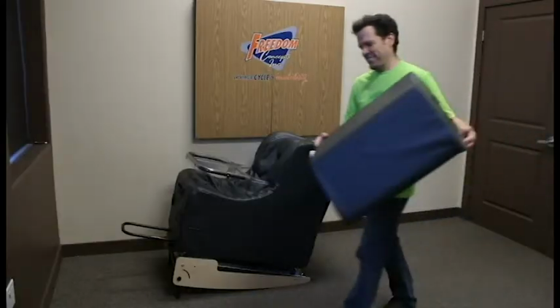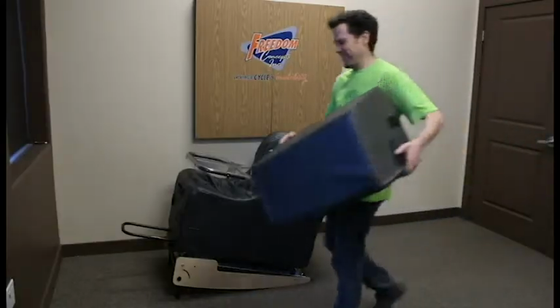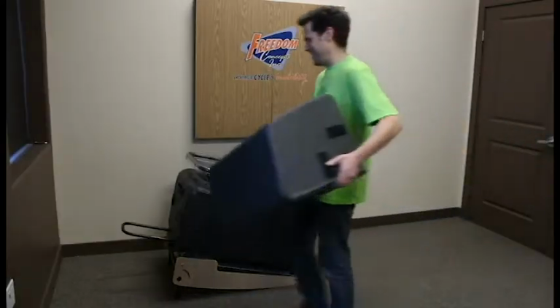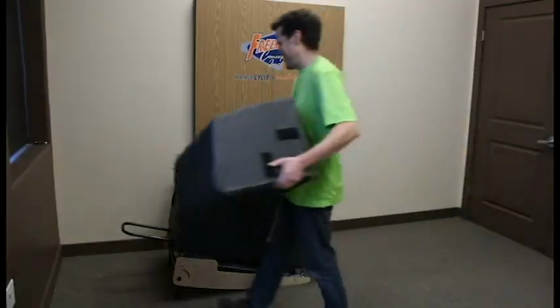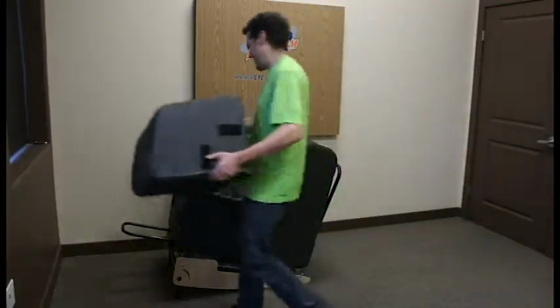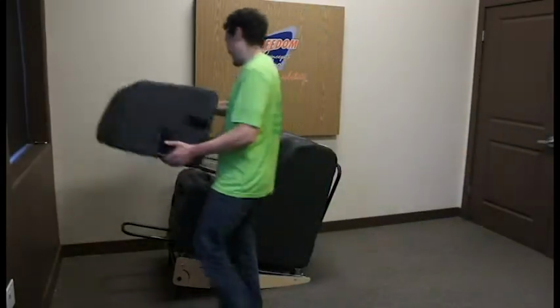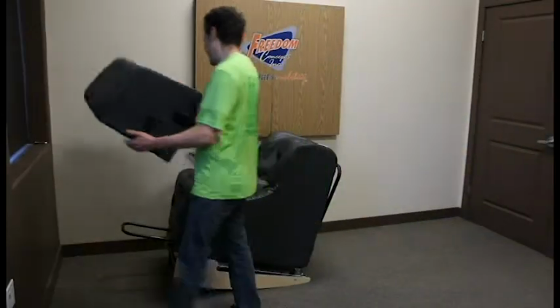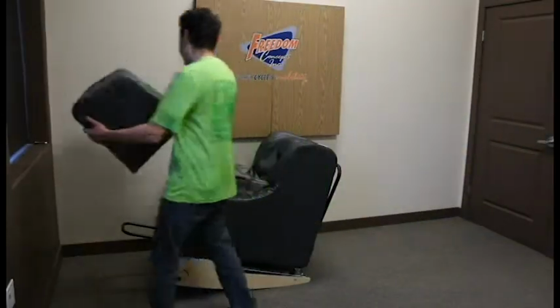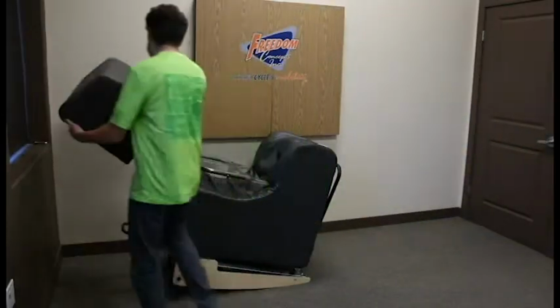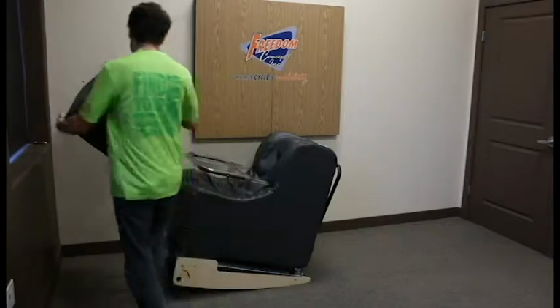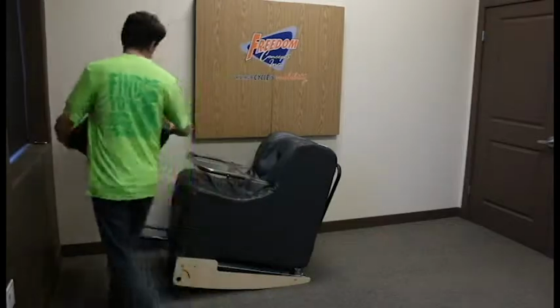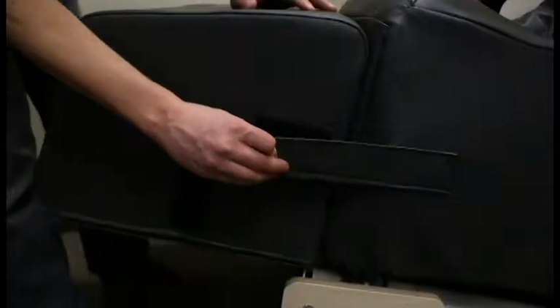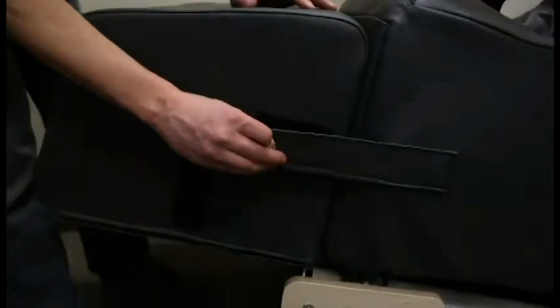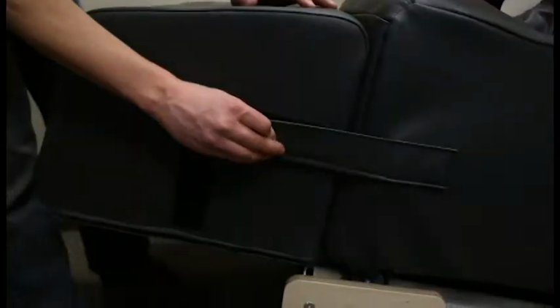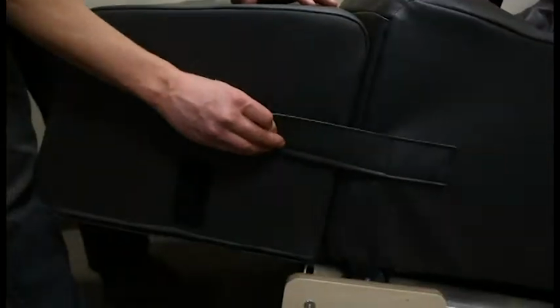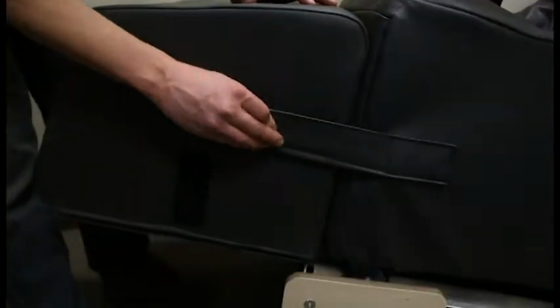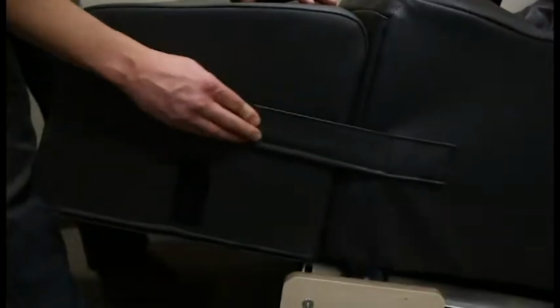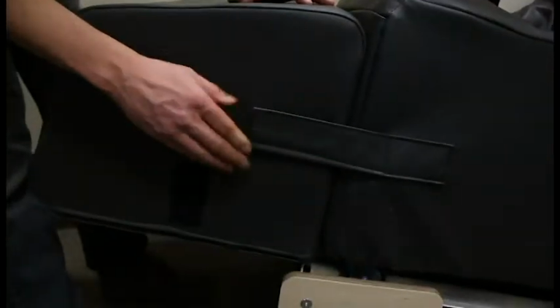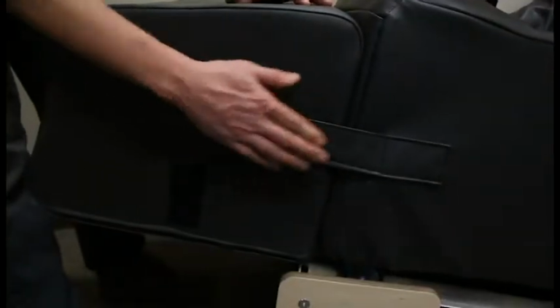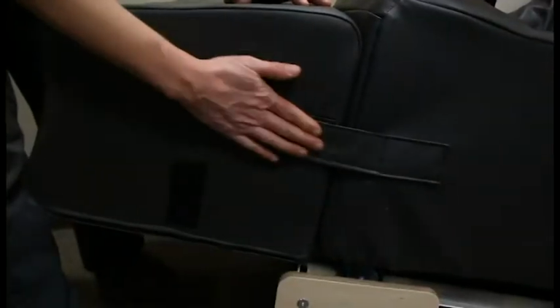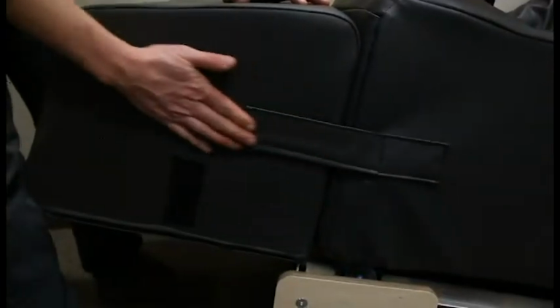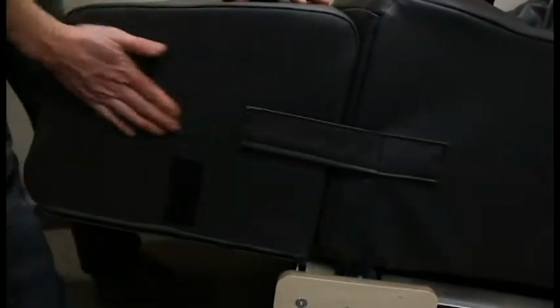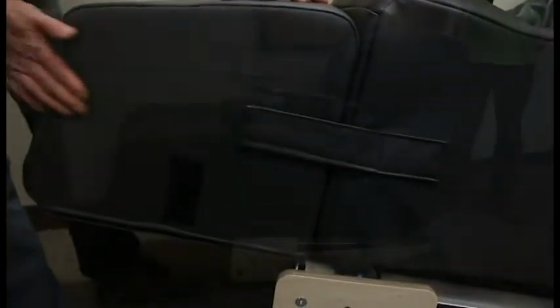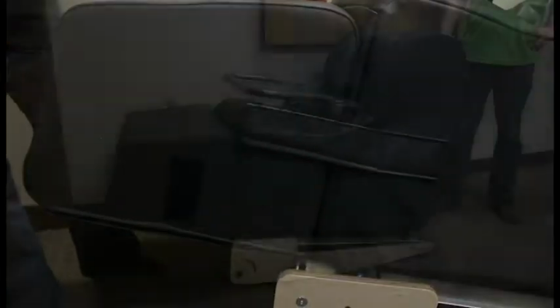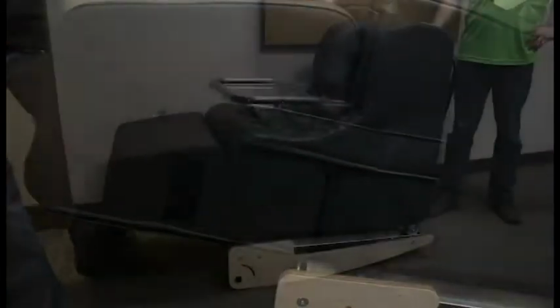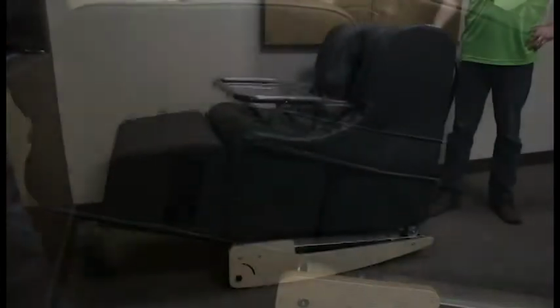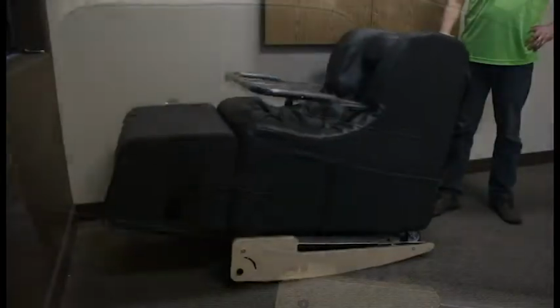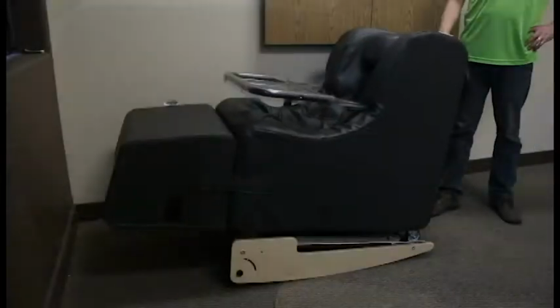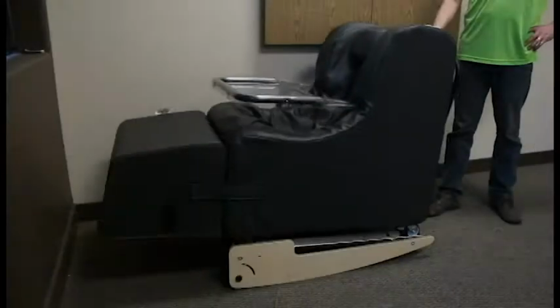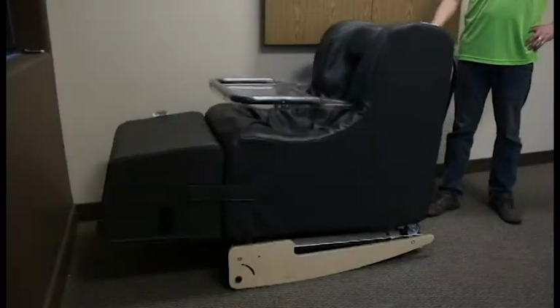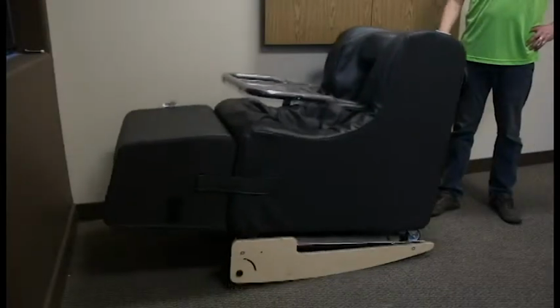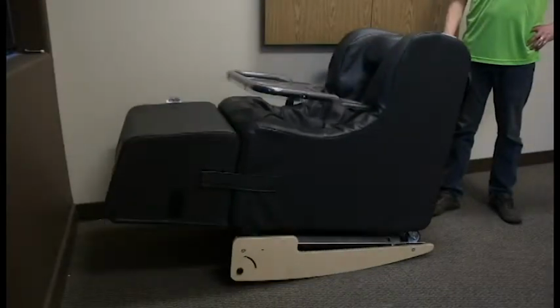Once secured on the rocking base, you can reattach the chair's ottoman. And of course, rock away.